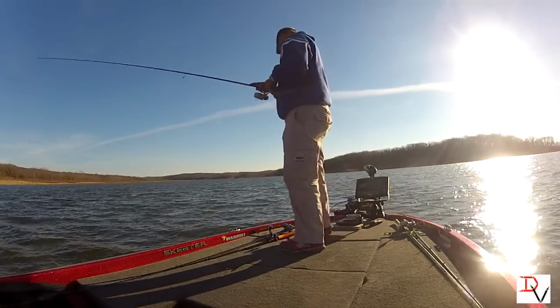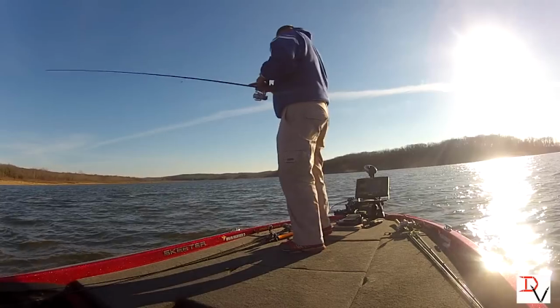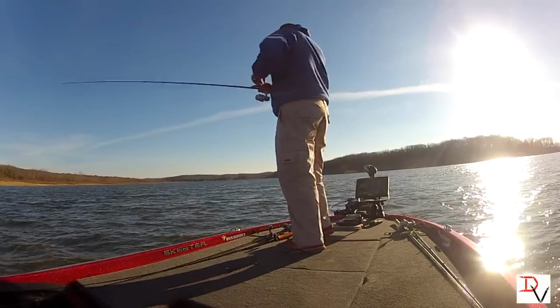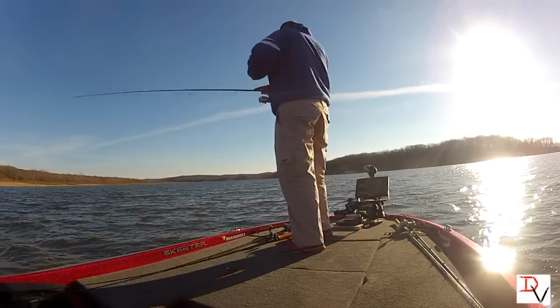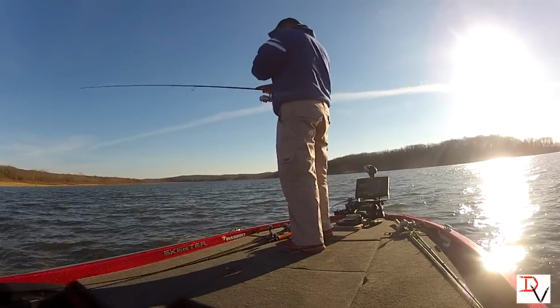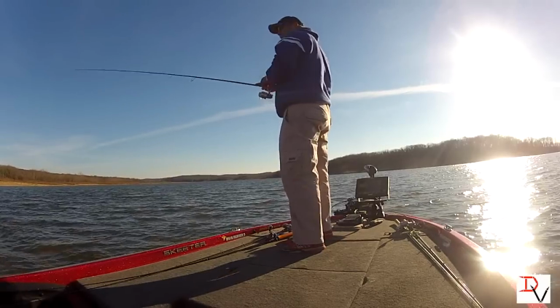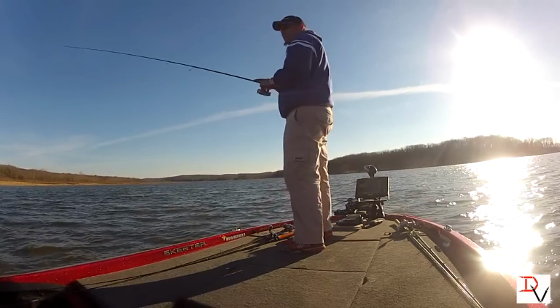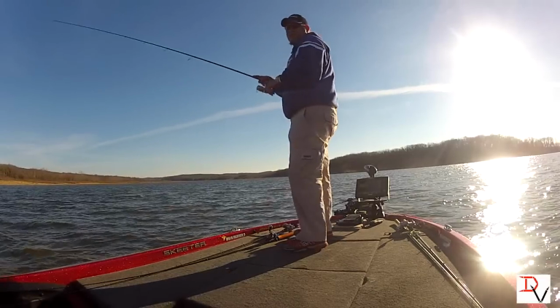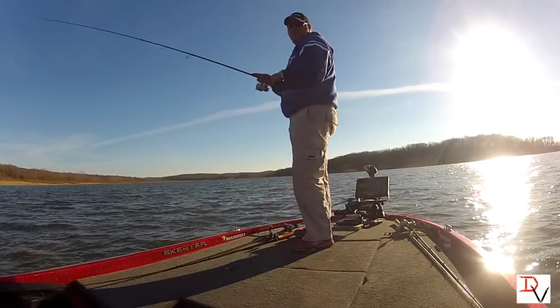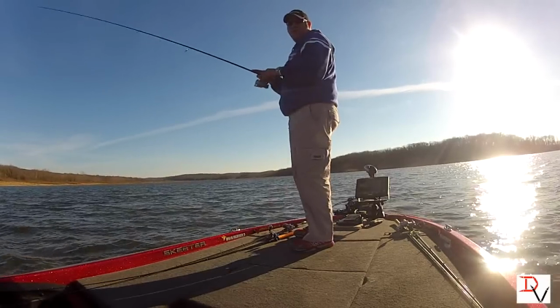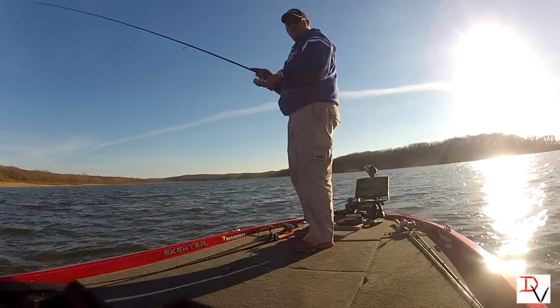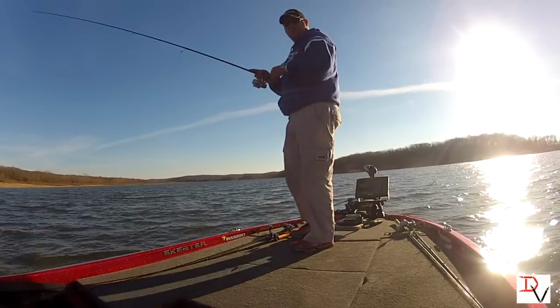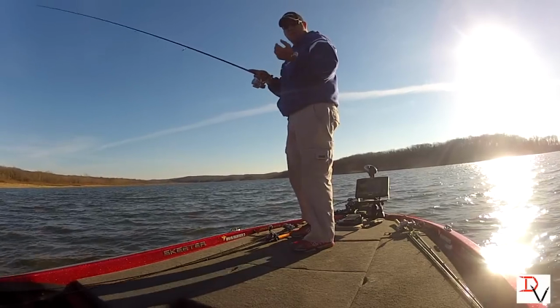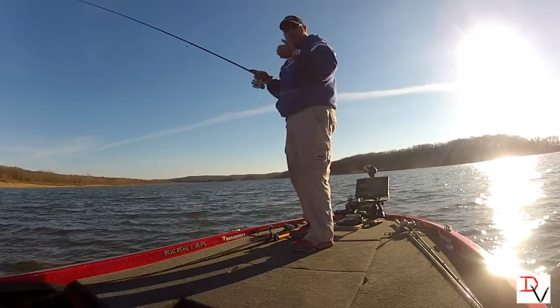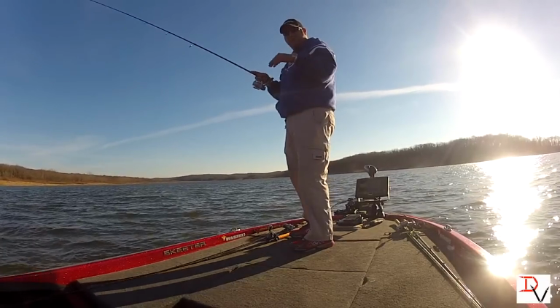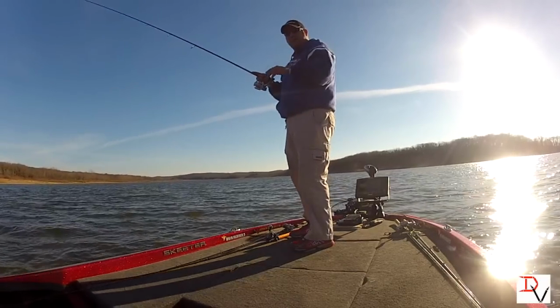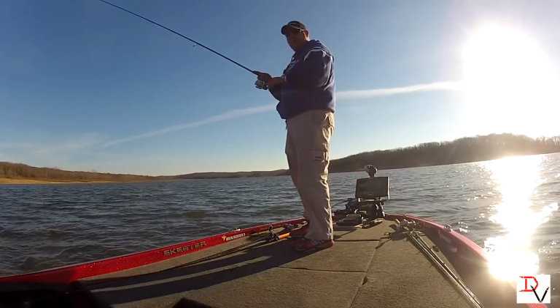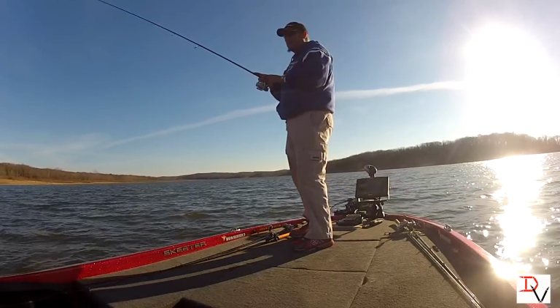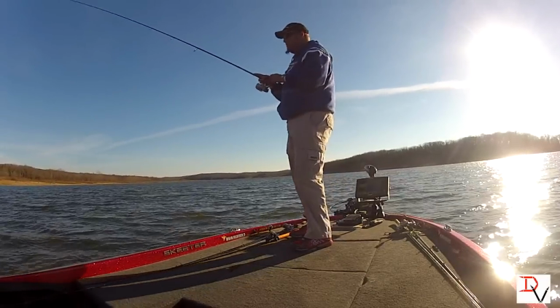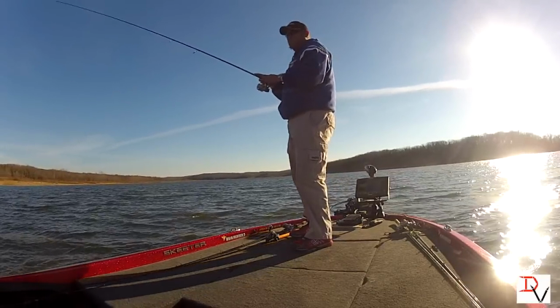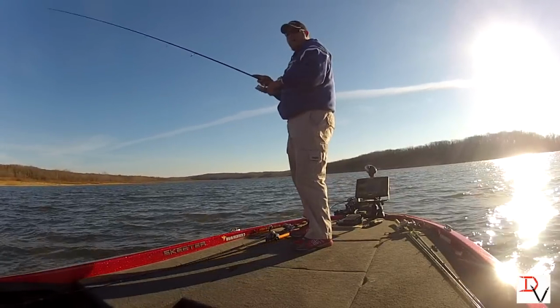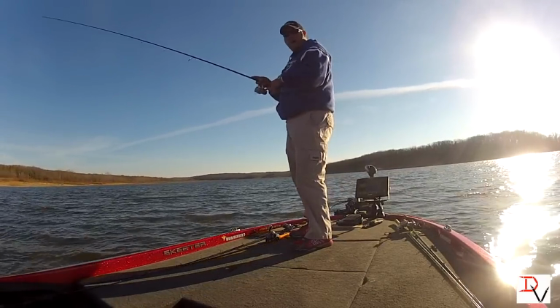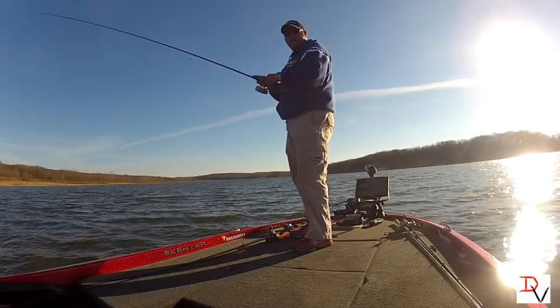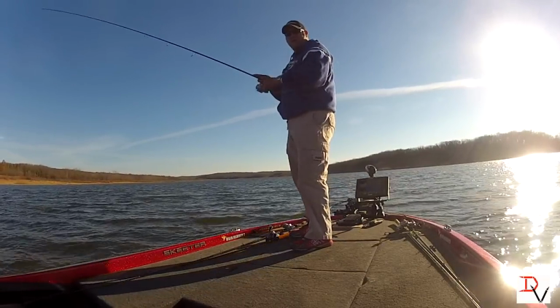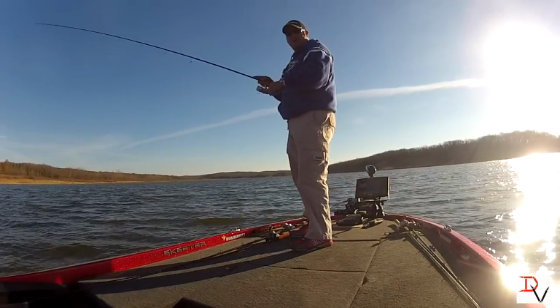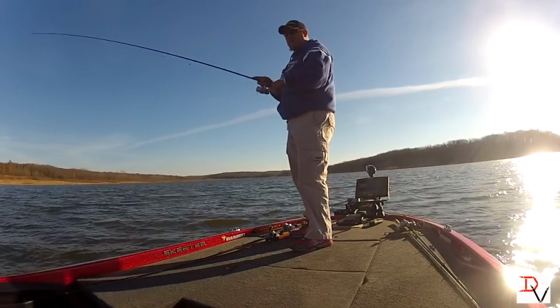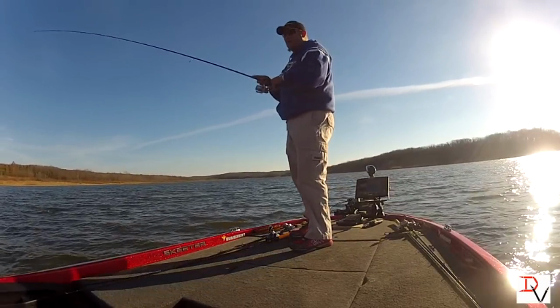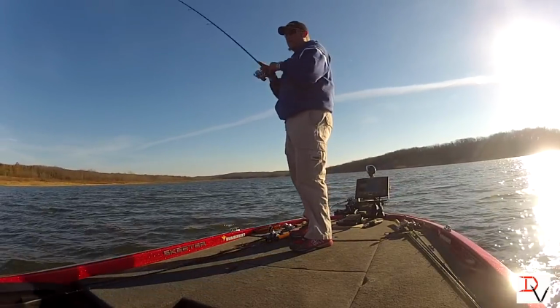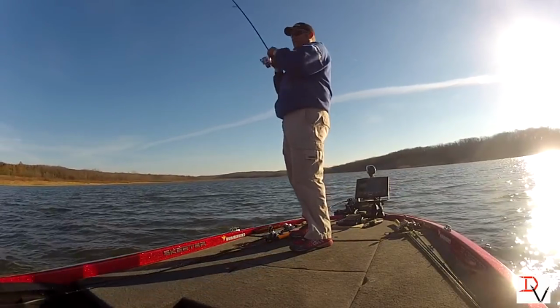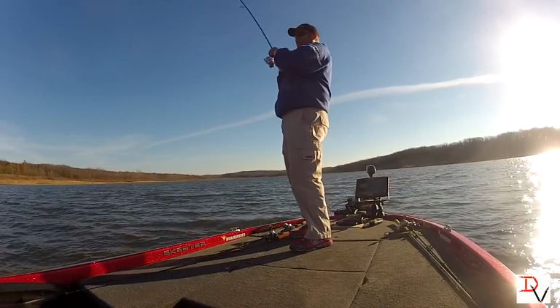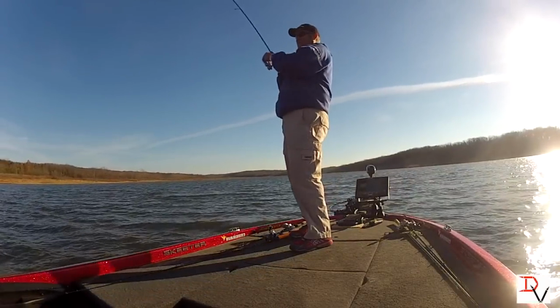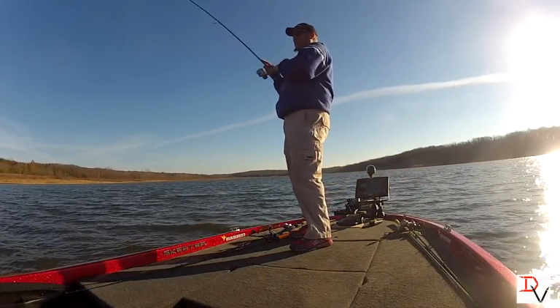Watch the trolling motor turn — you can hear it moving up, moving down a little bit. I'm not doing anything, I'm just sitting here.